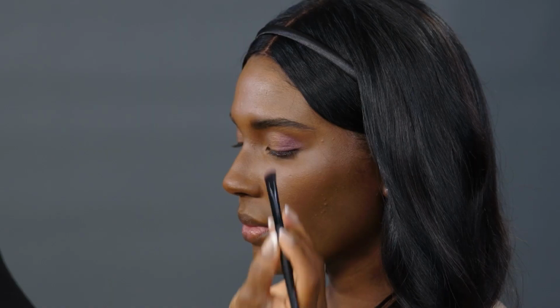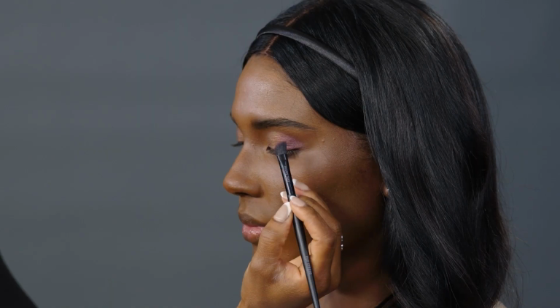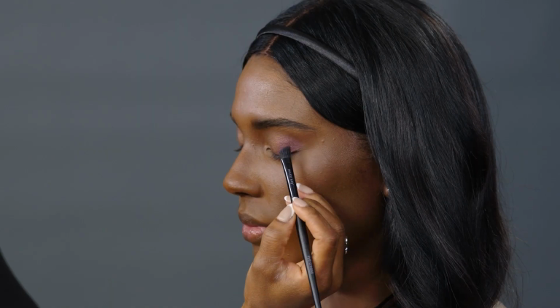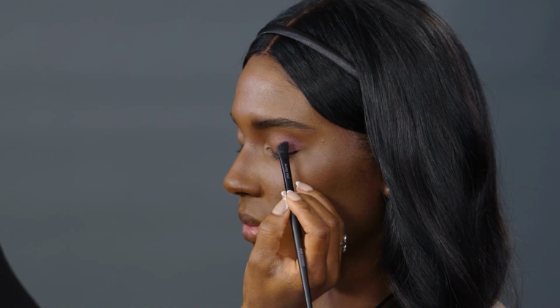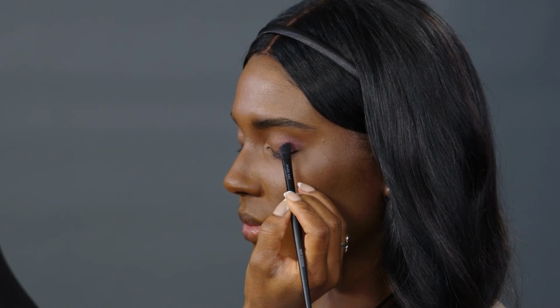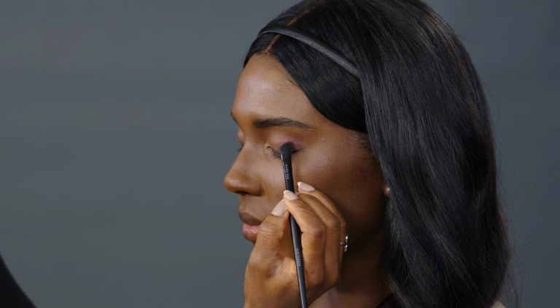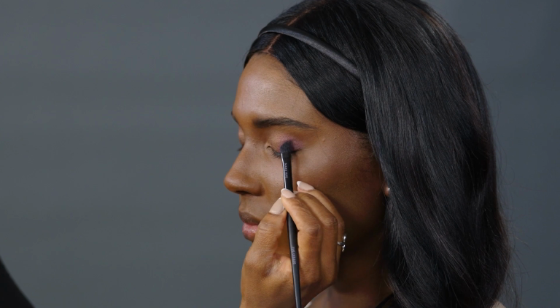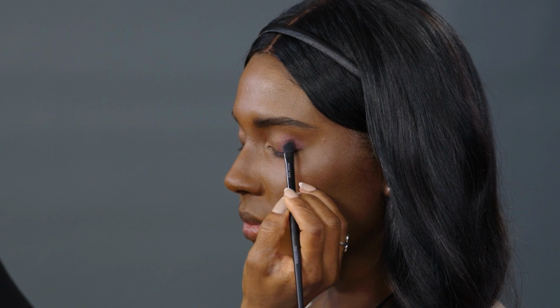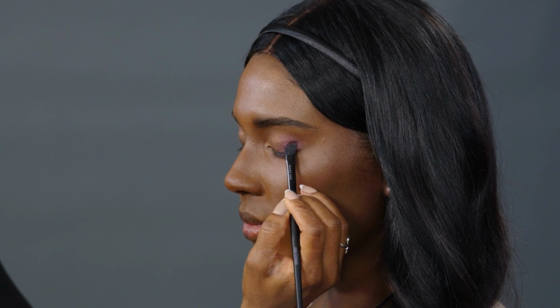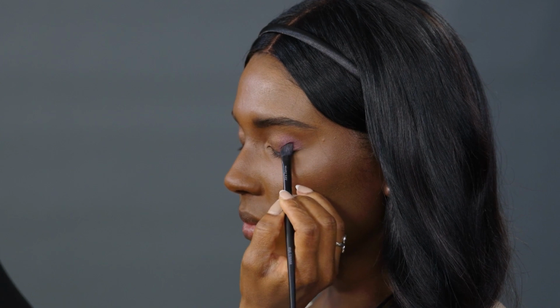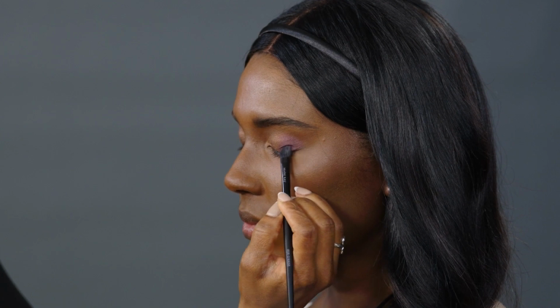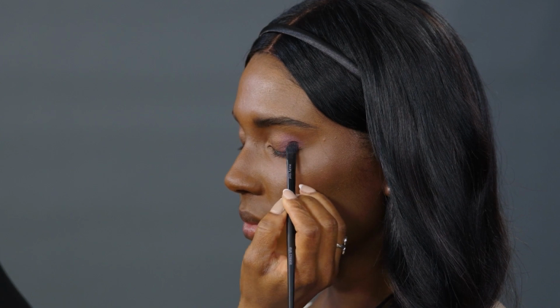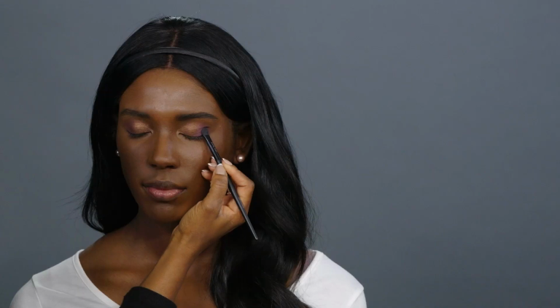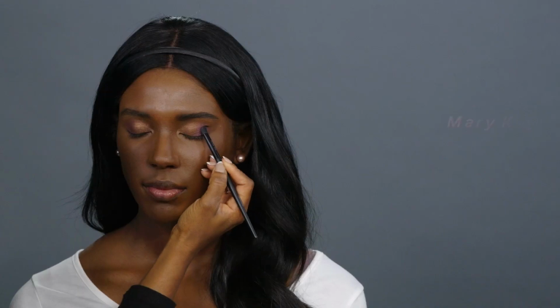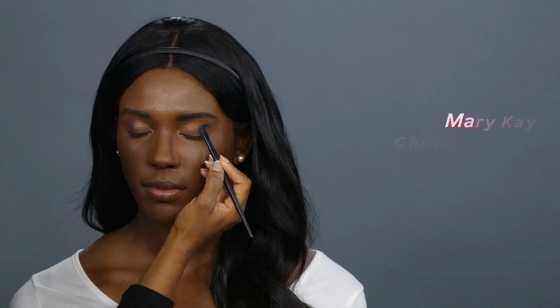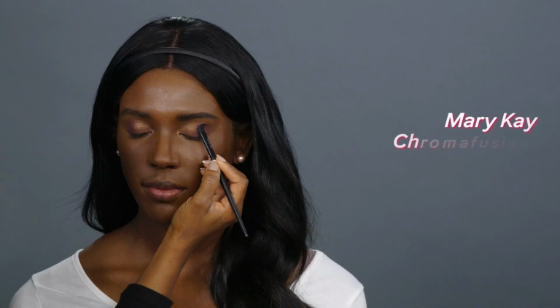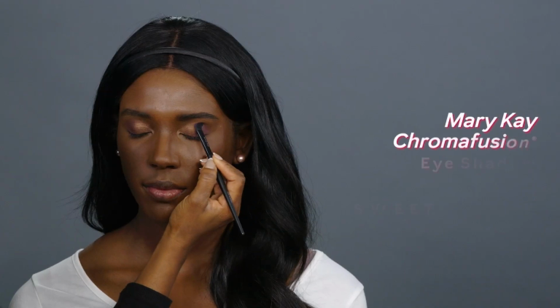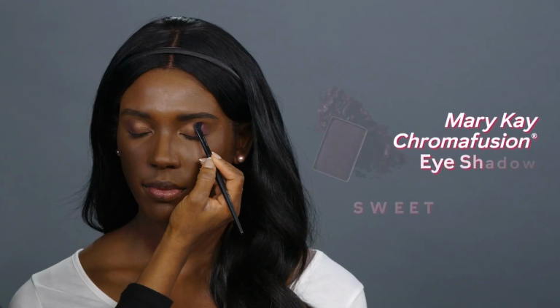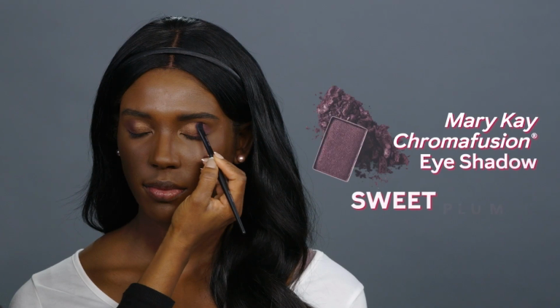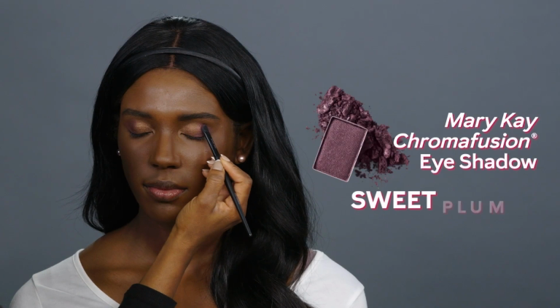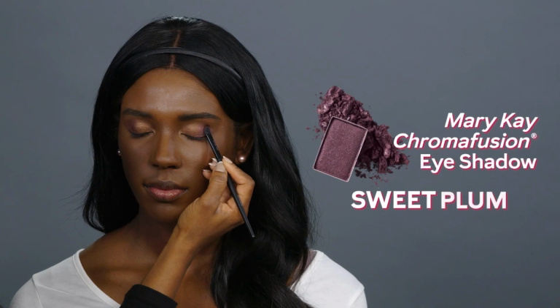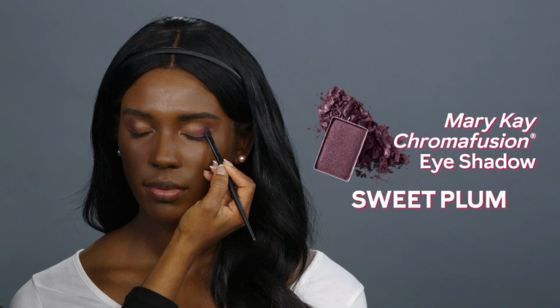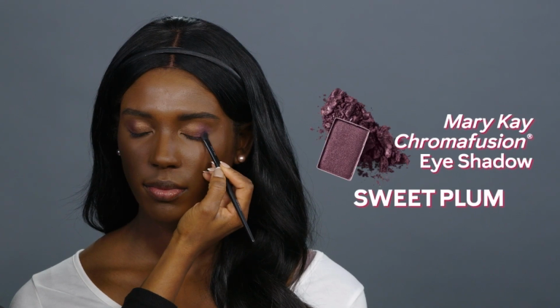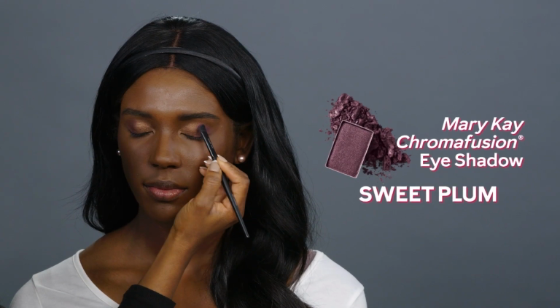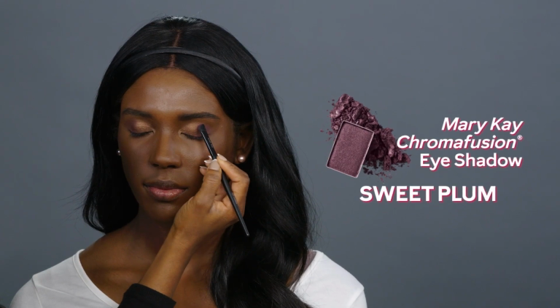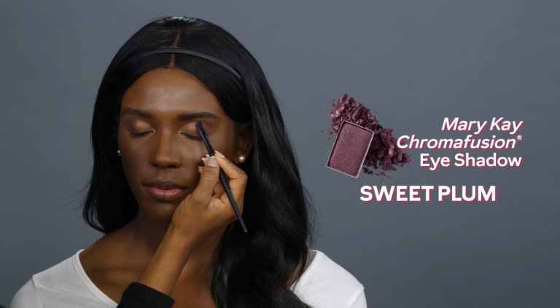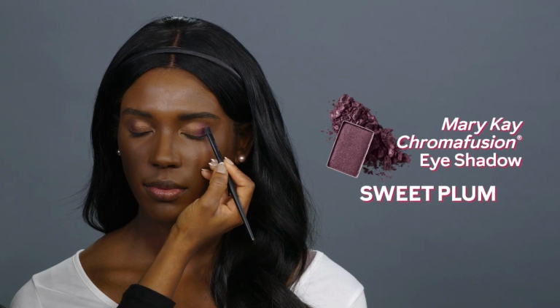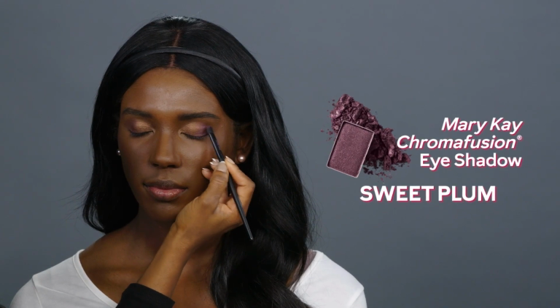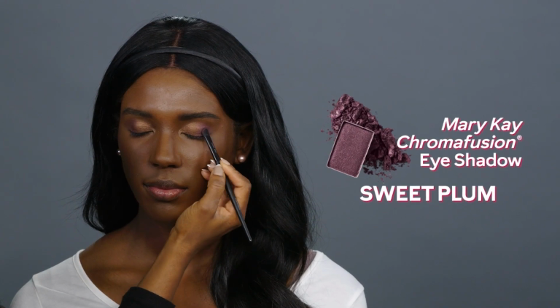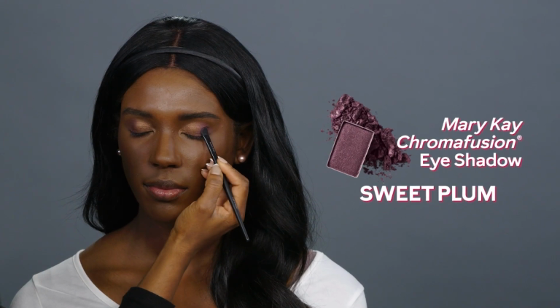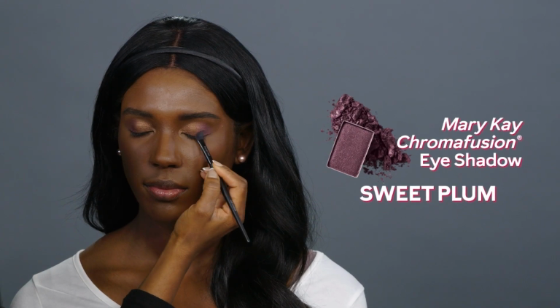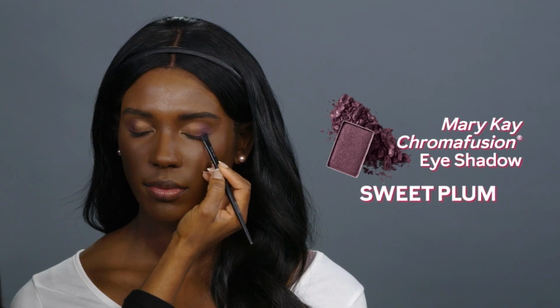Using the Eye Crease brush, apply Sweet Plum to the outer corners of the eye in a V shape.